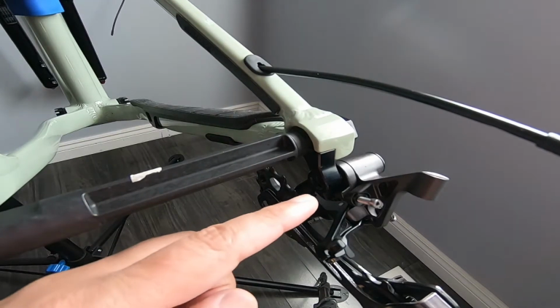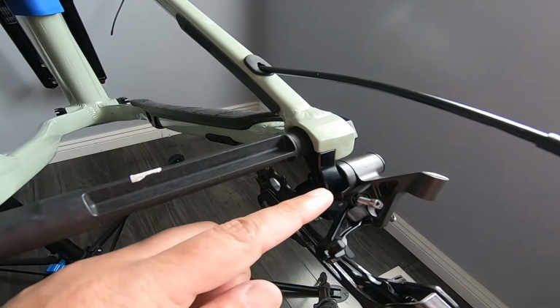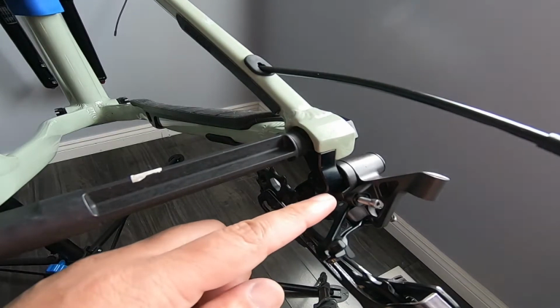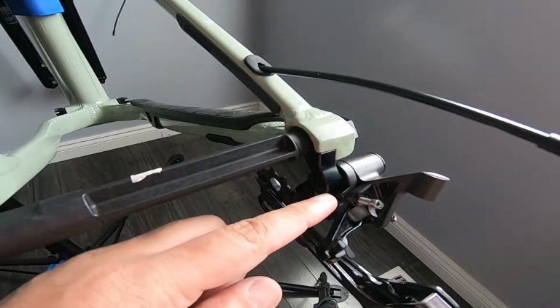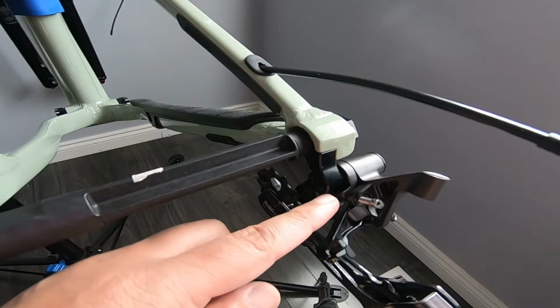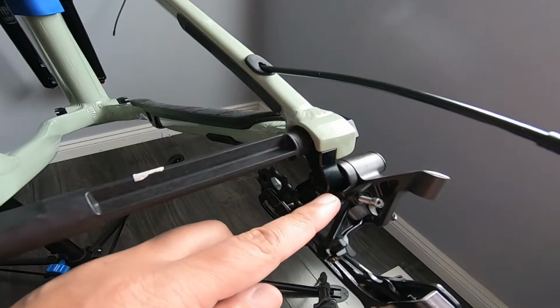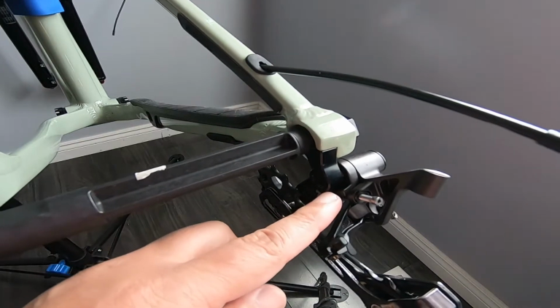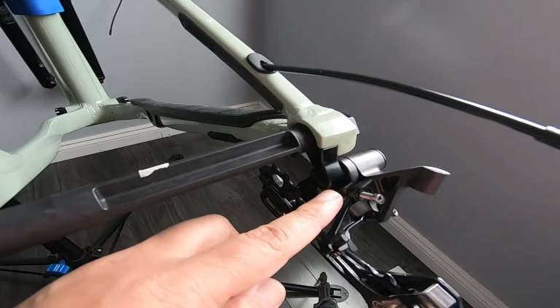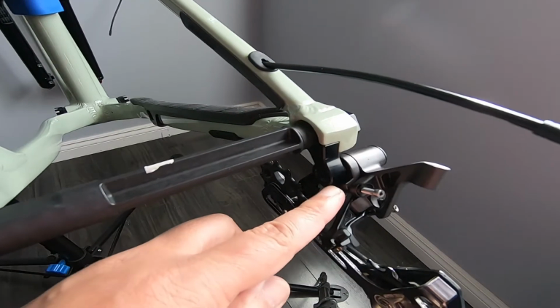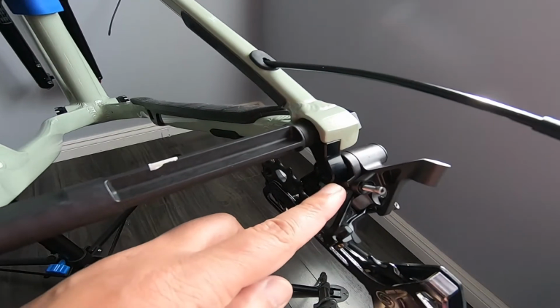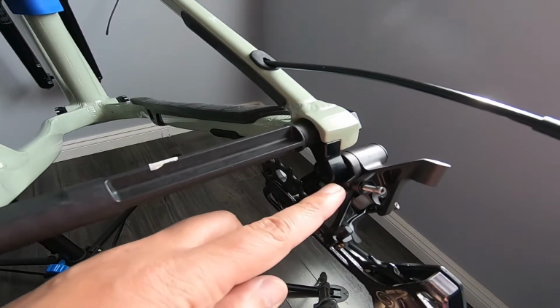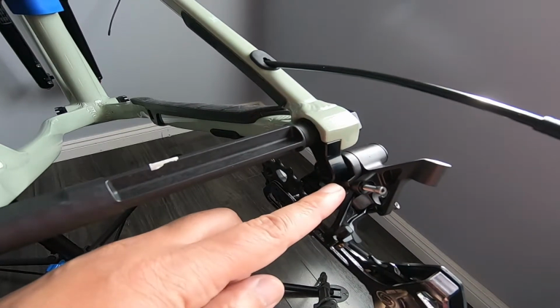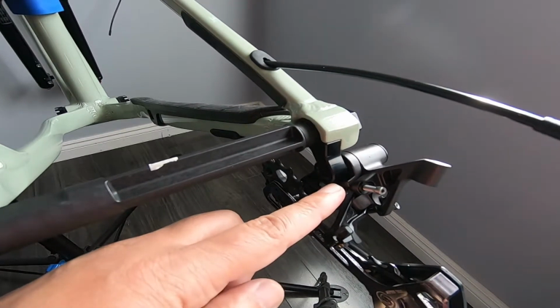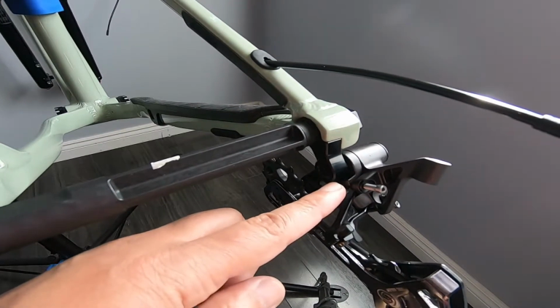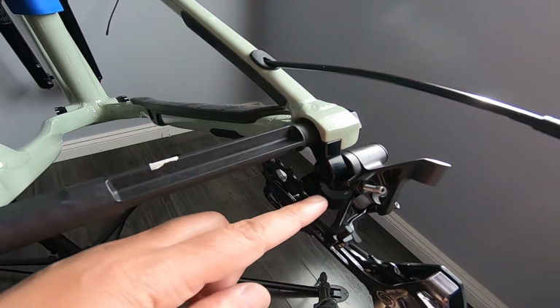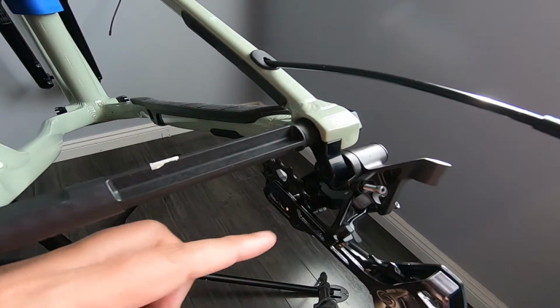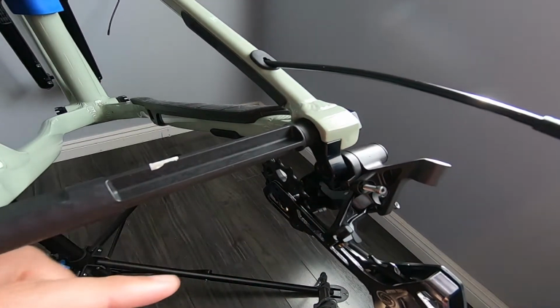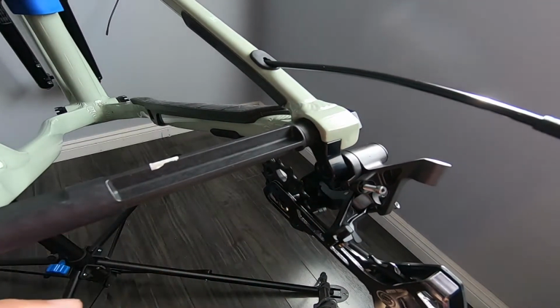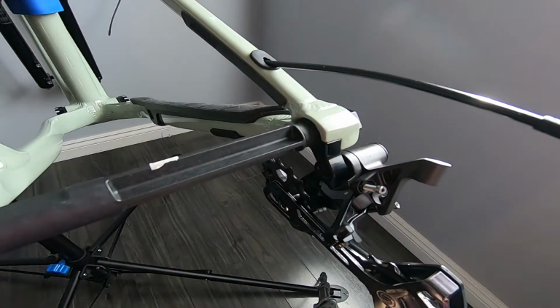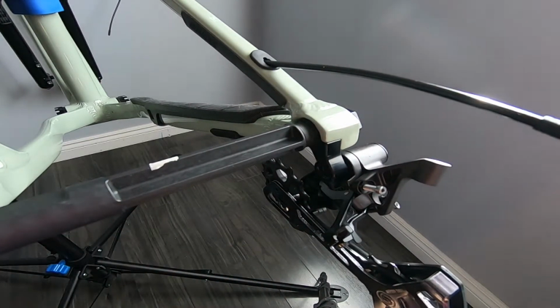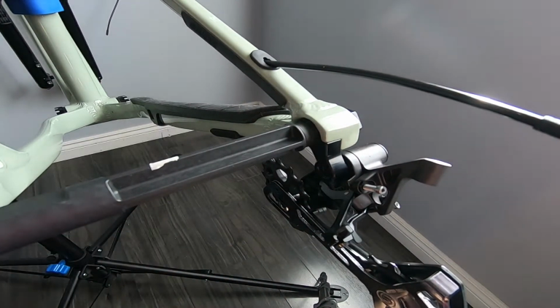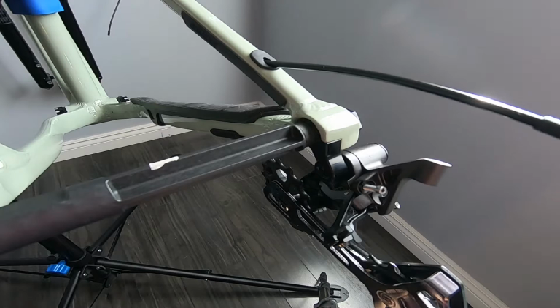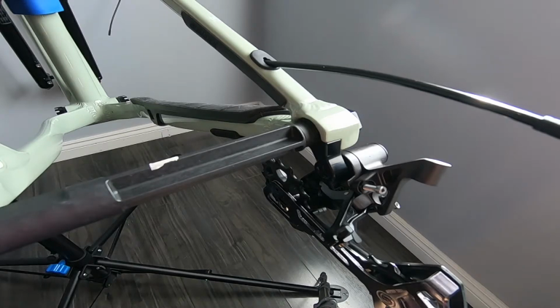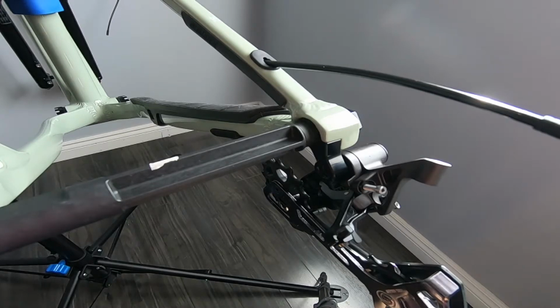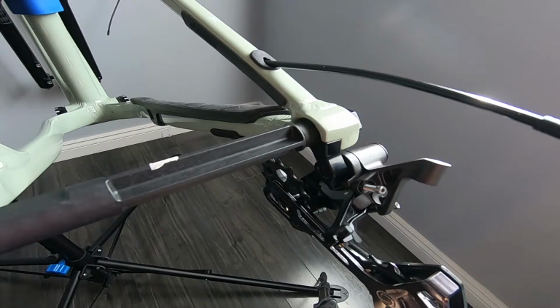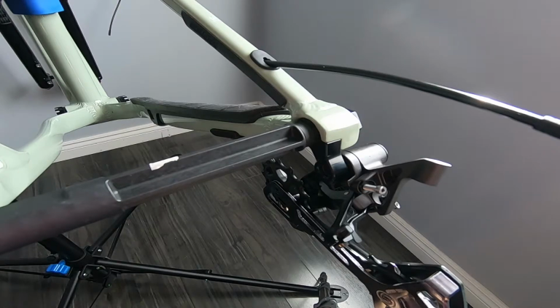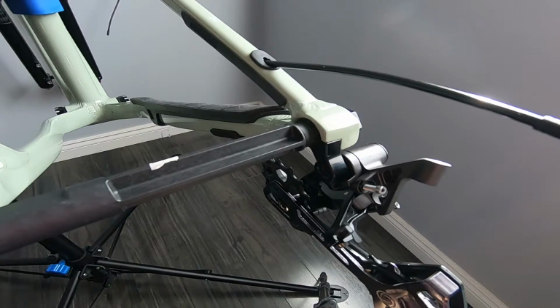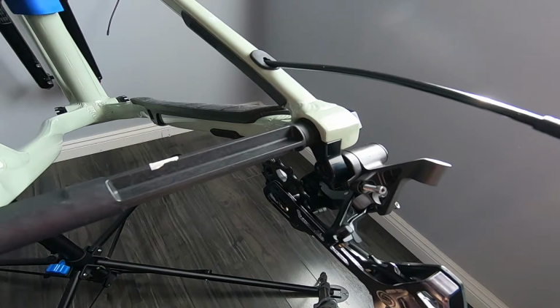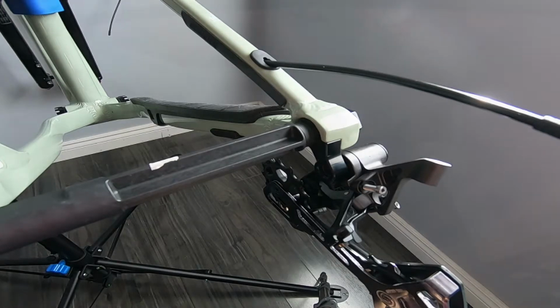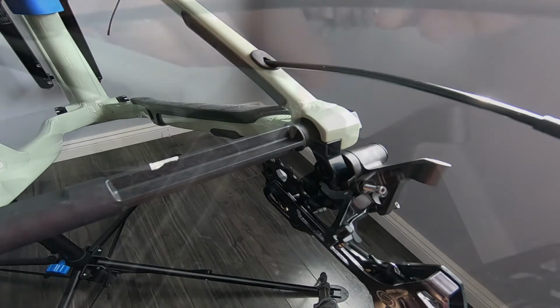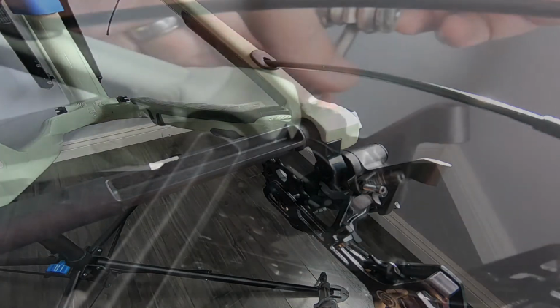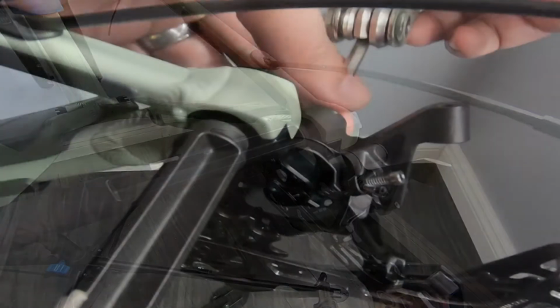Check again if the bottom of the knob is on top of the dropout before tightening.